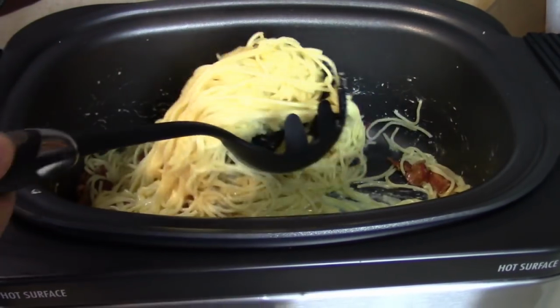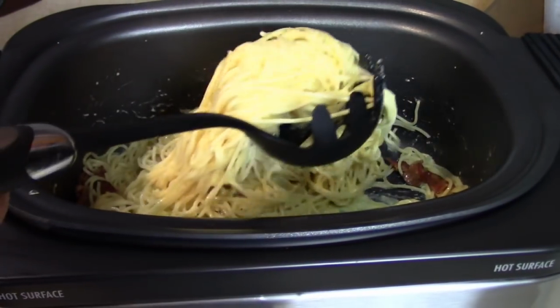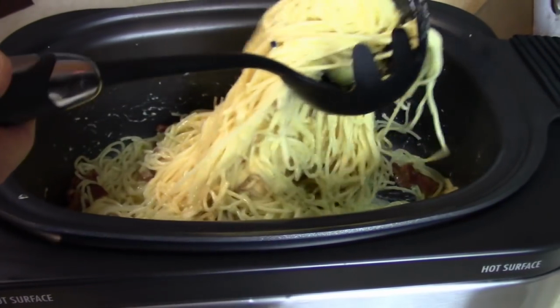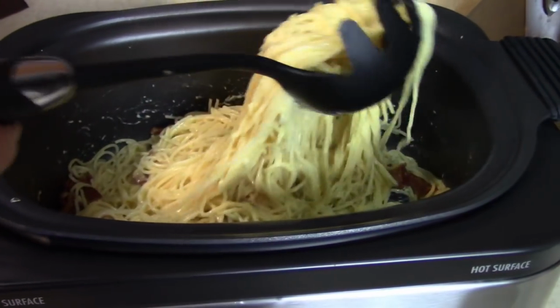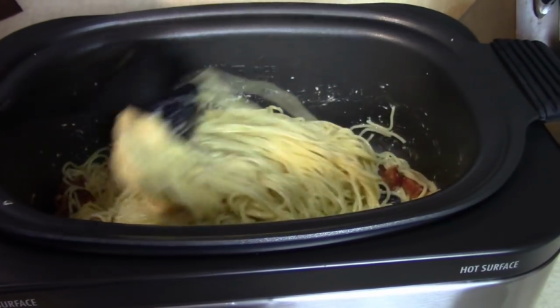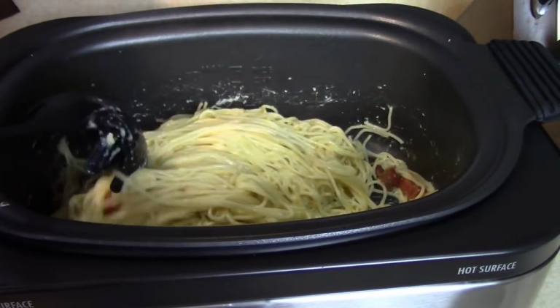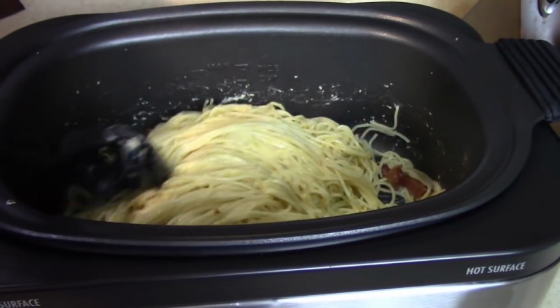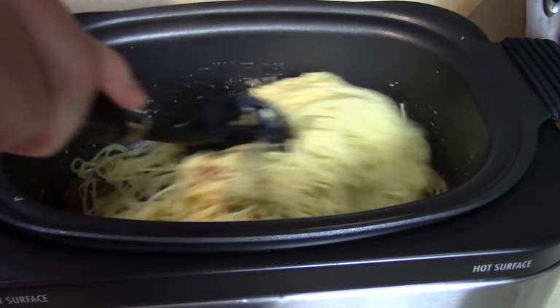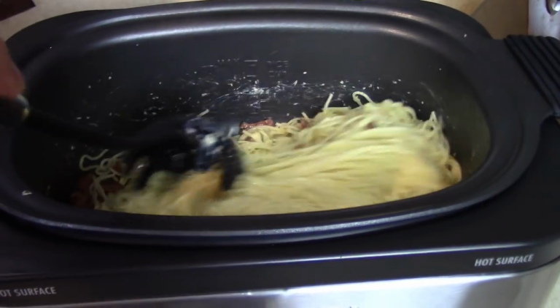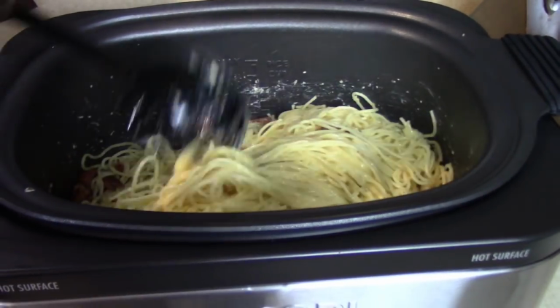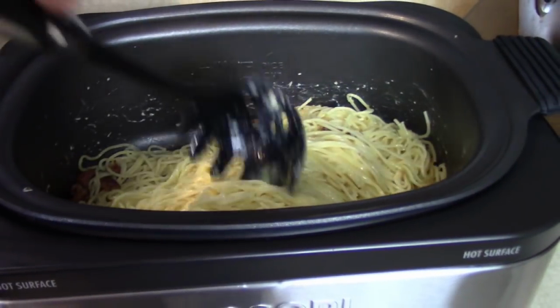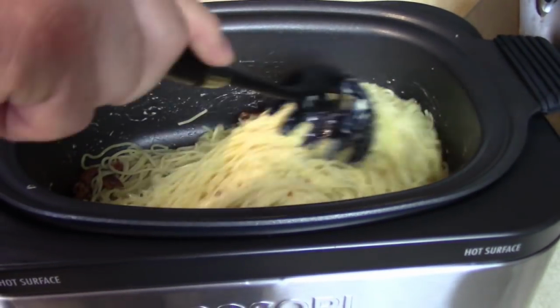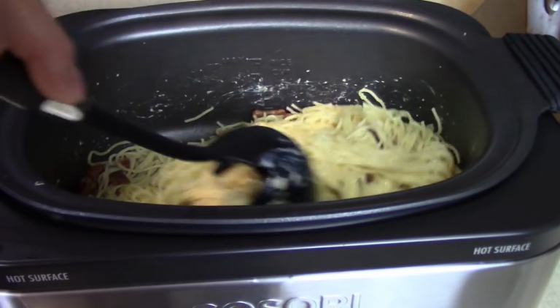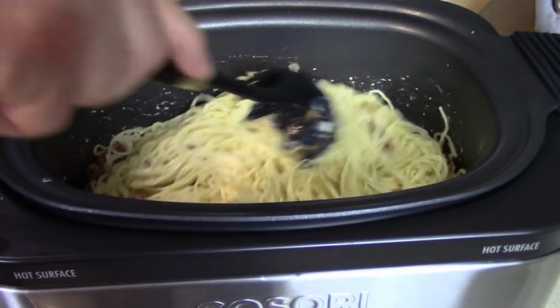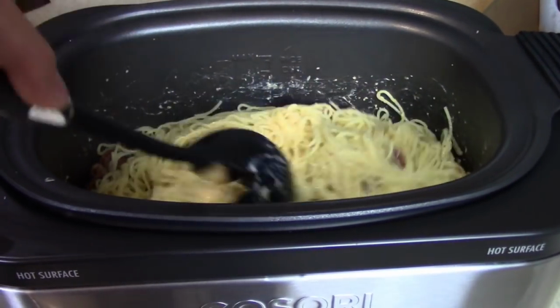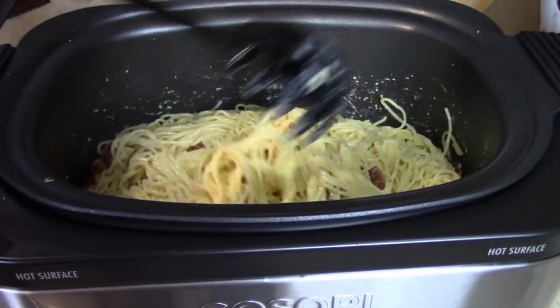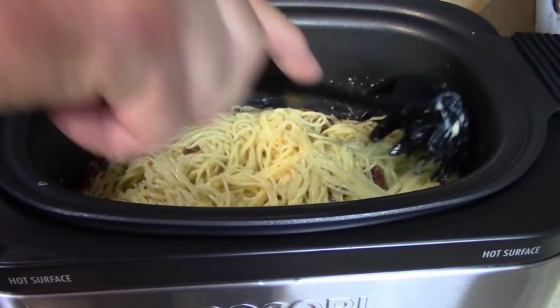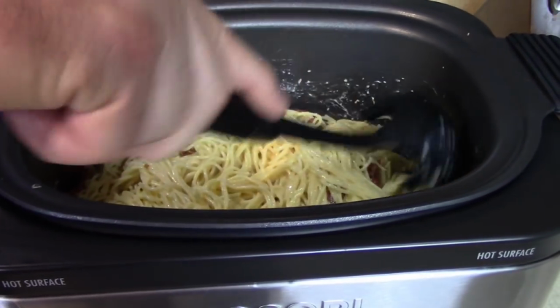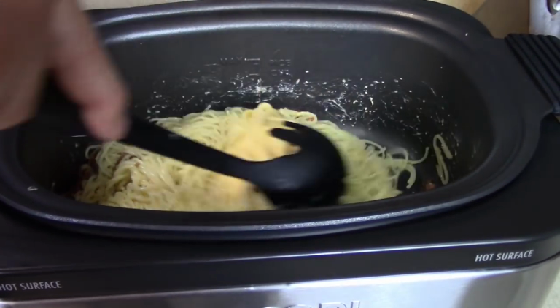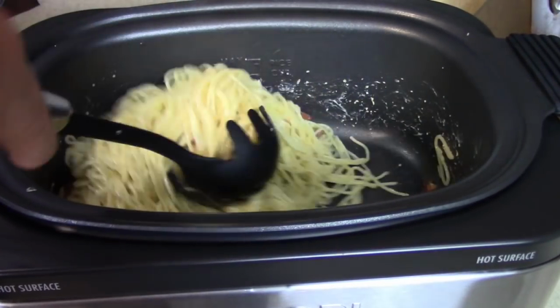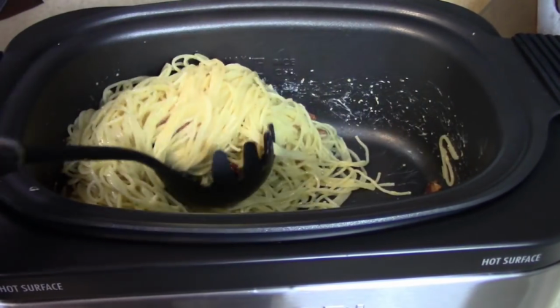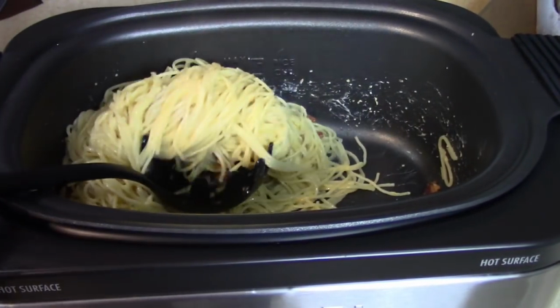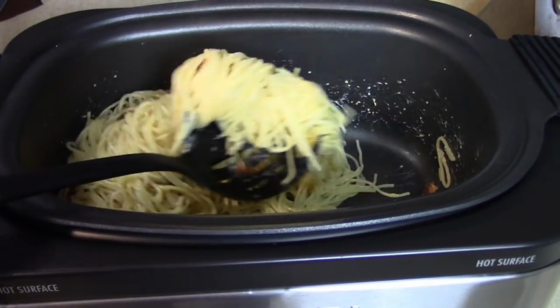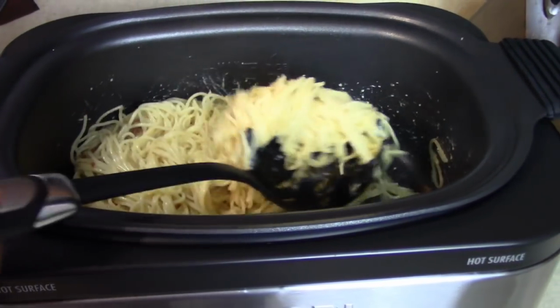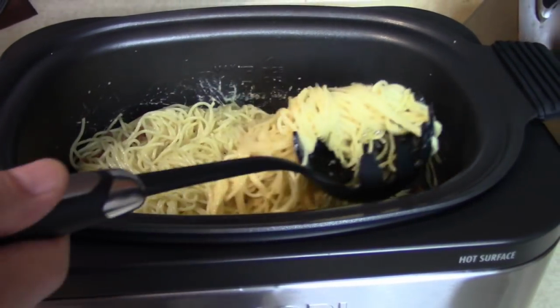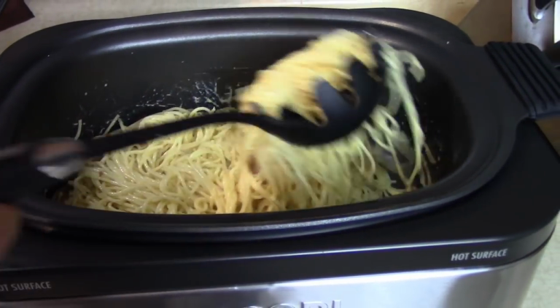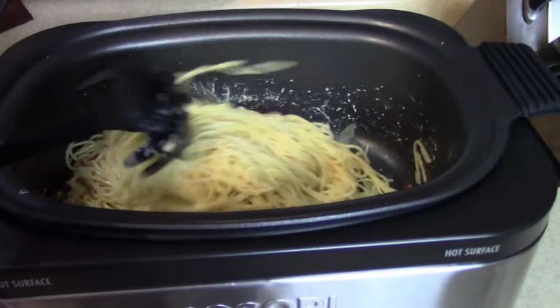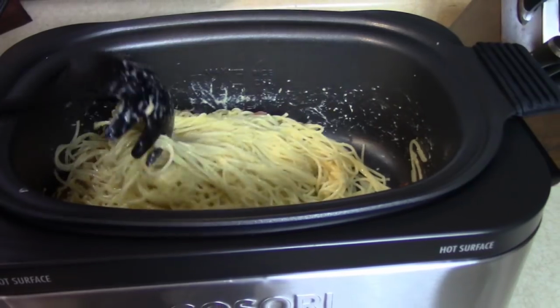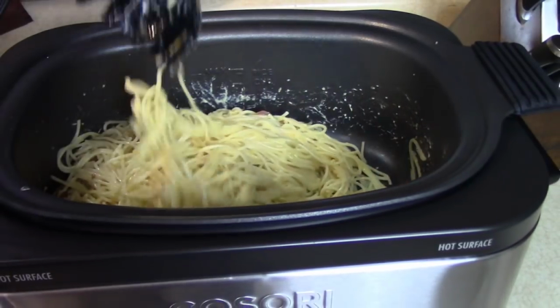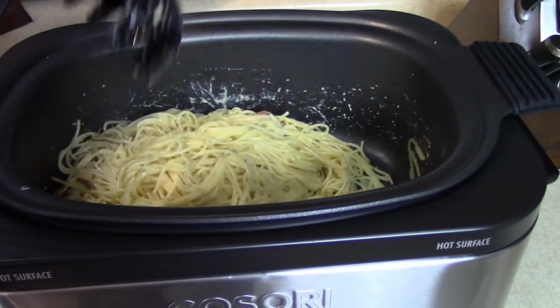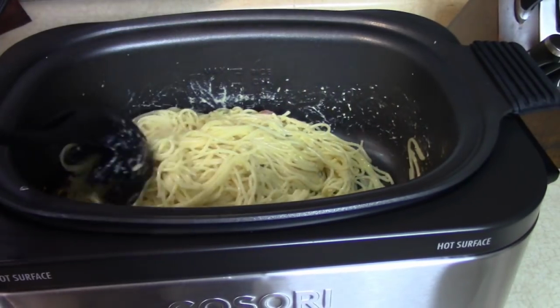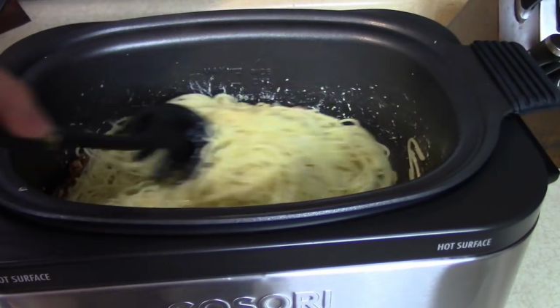That wasn't too hard — it's done, it's finished. It smells cheesy and bacon.